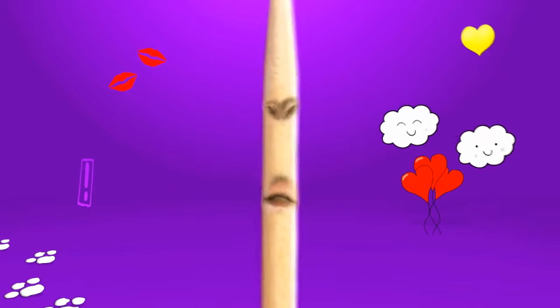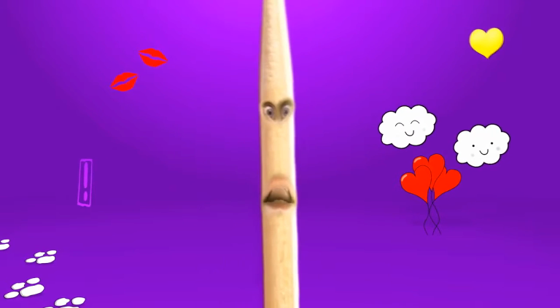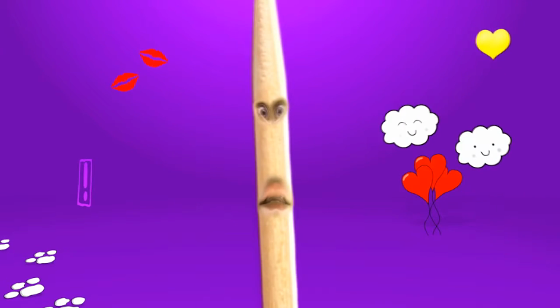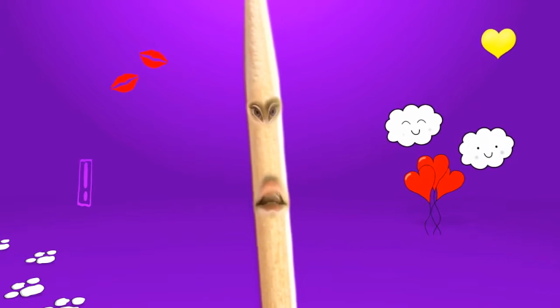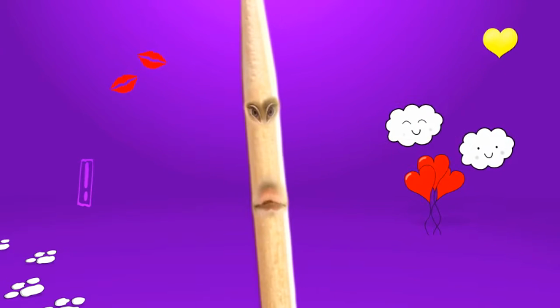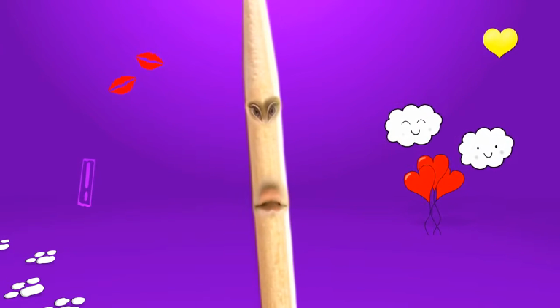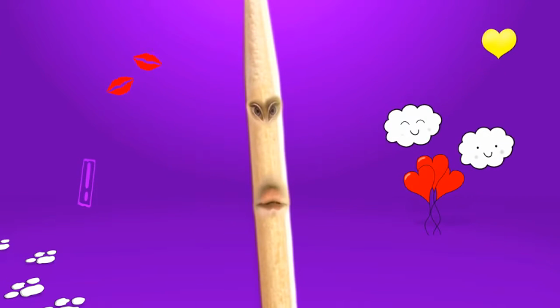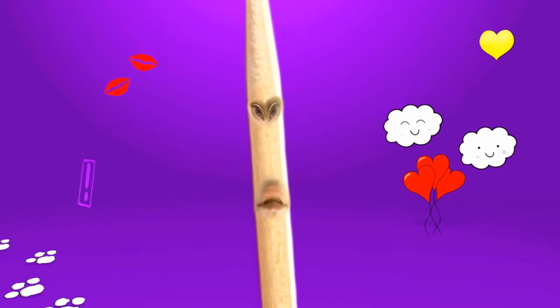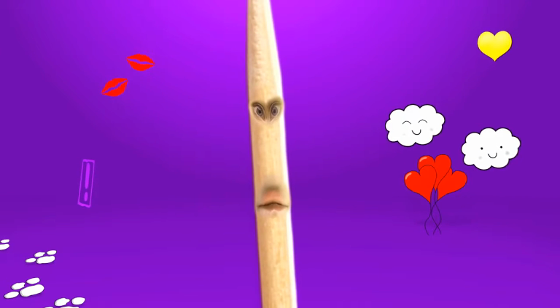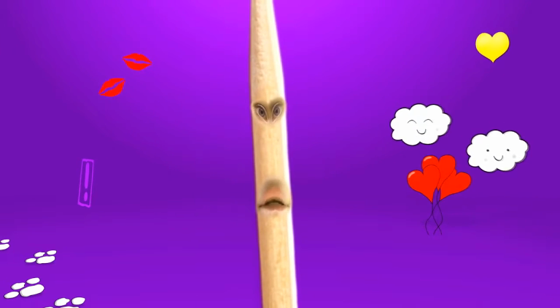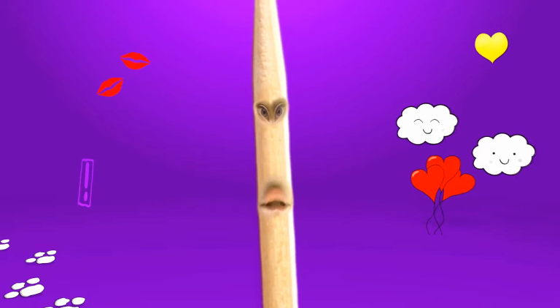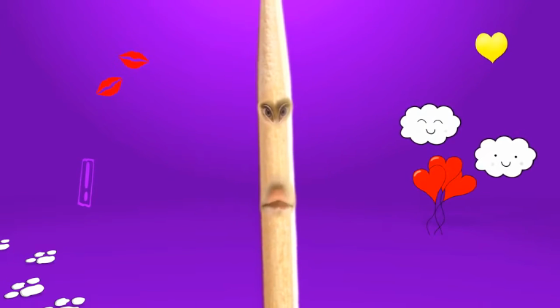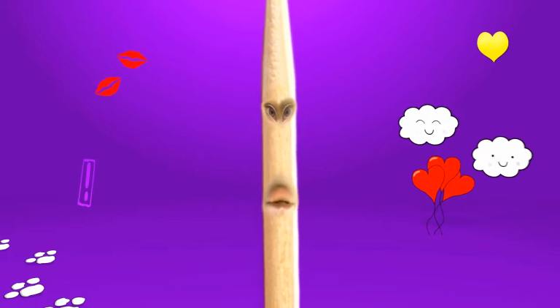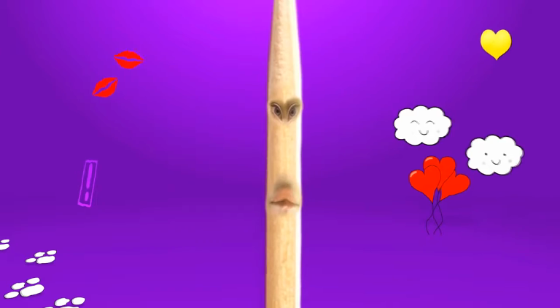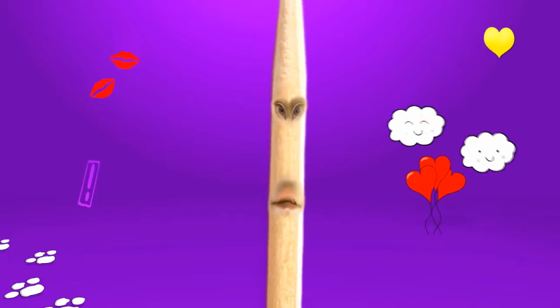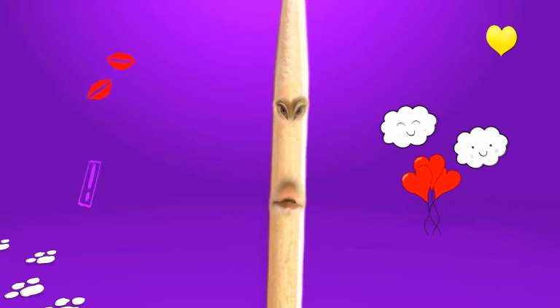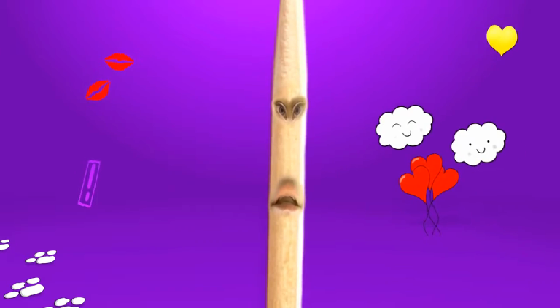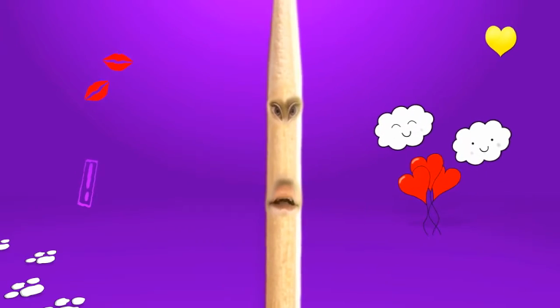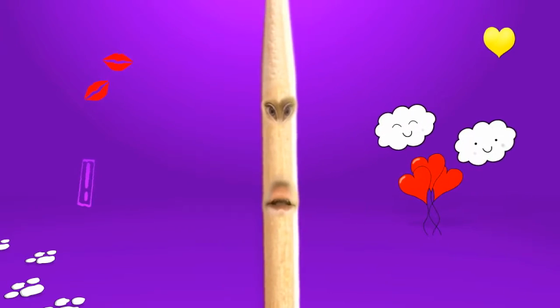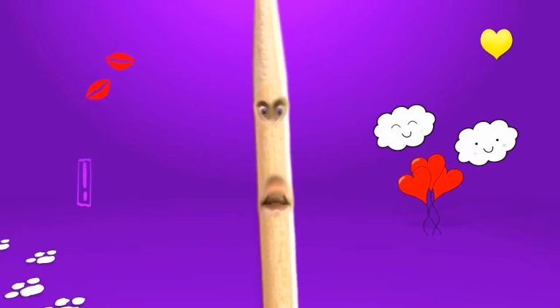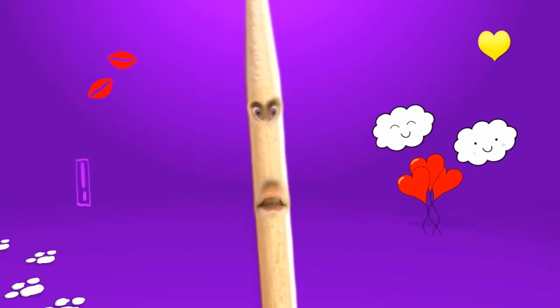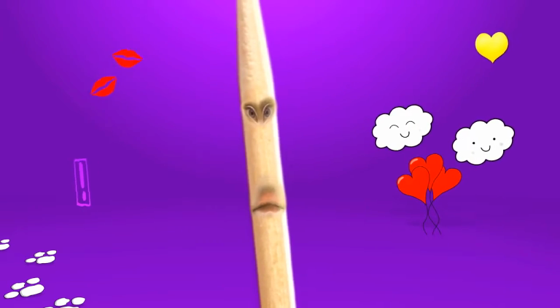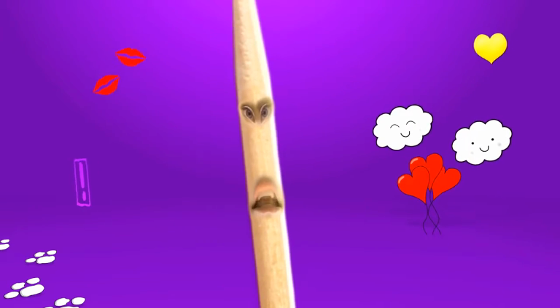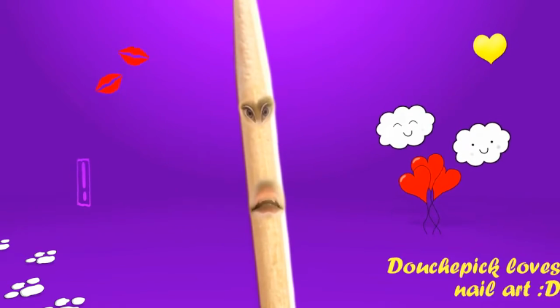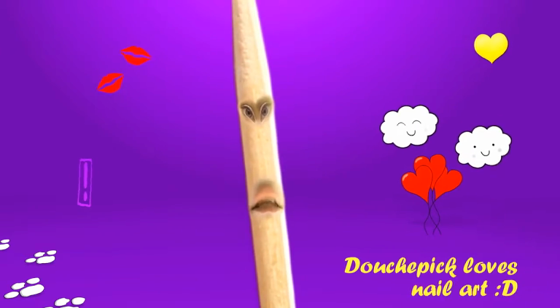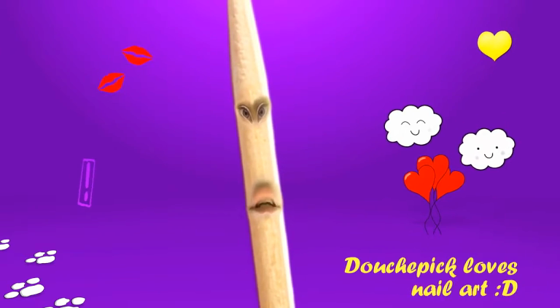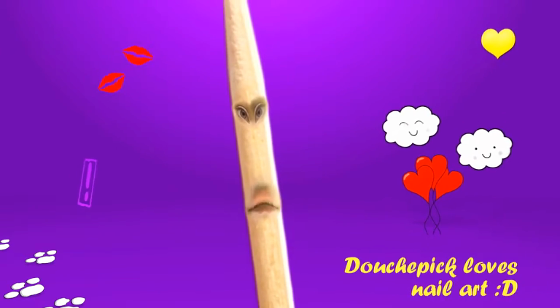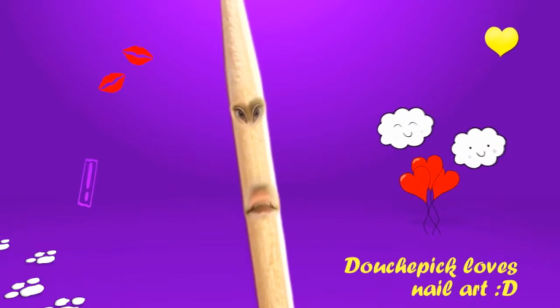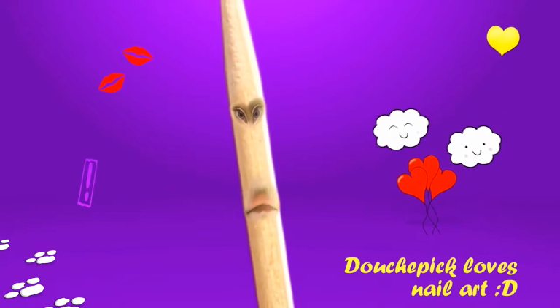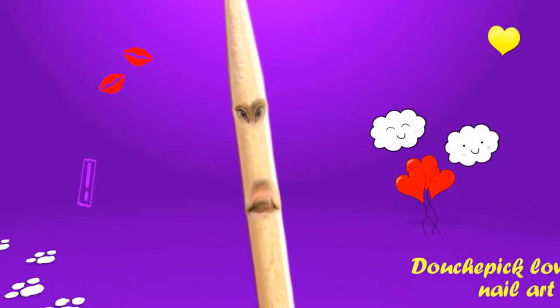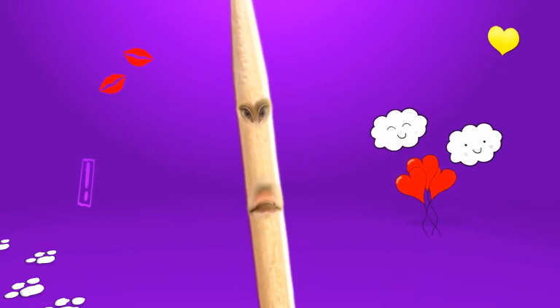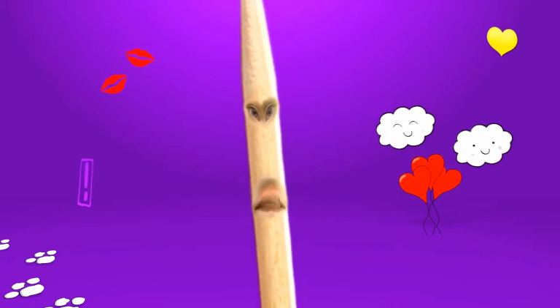Hi, I am Mr. Toothpick, friends call me Douchepick, whatever. I love nail art and we are going to make some designs today.